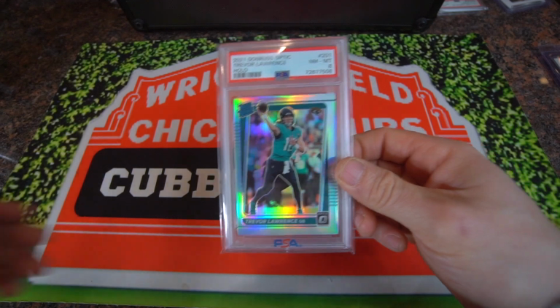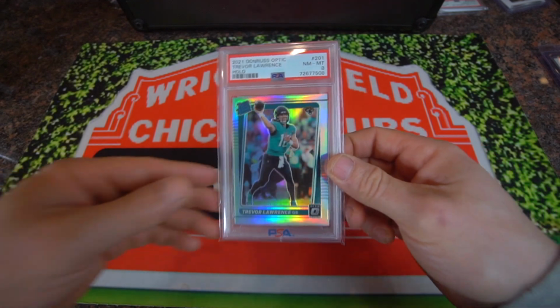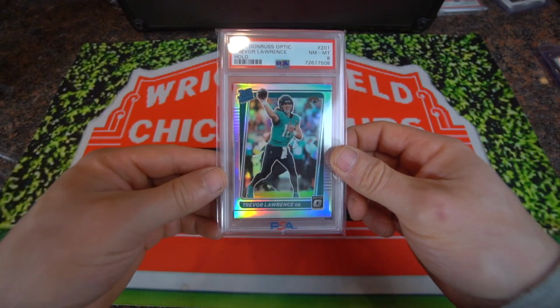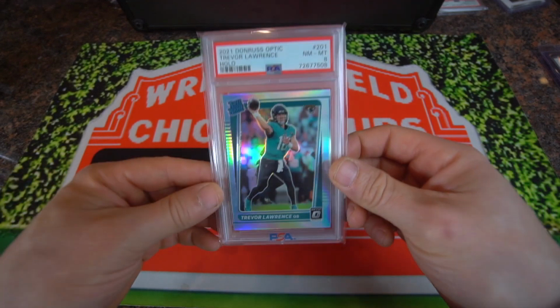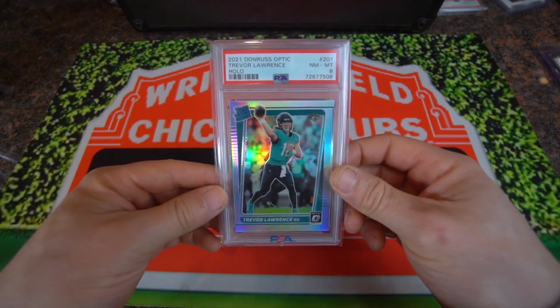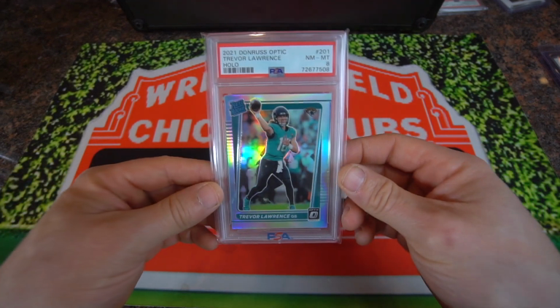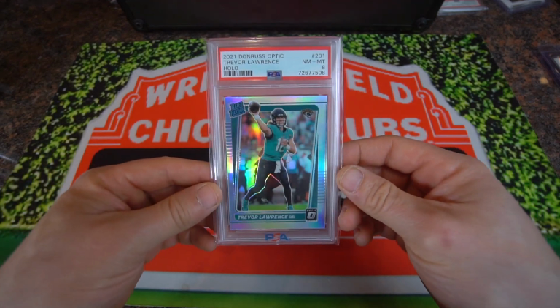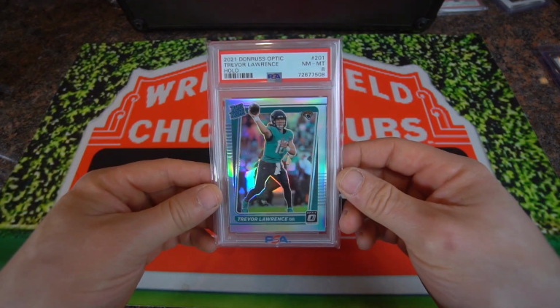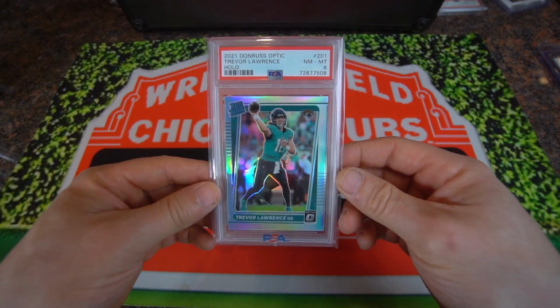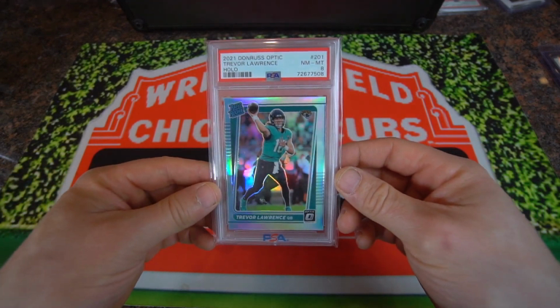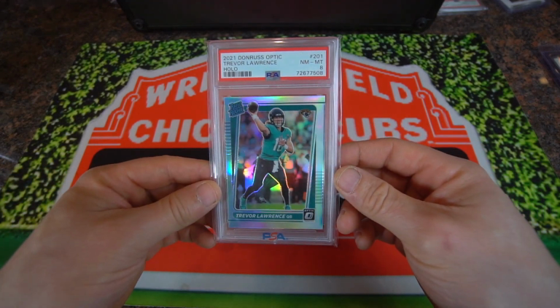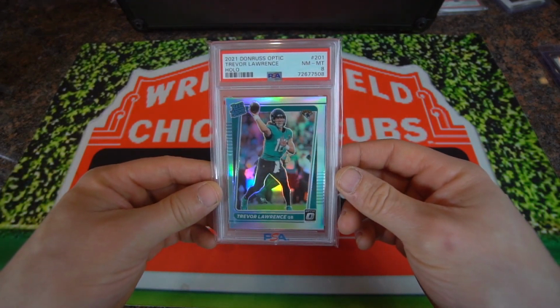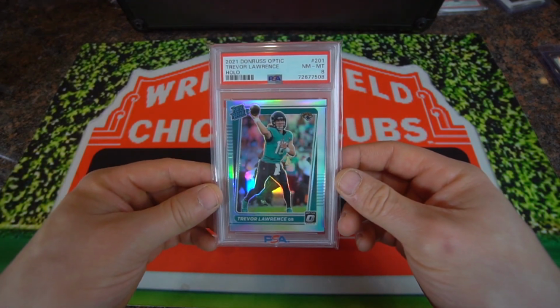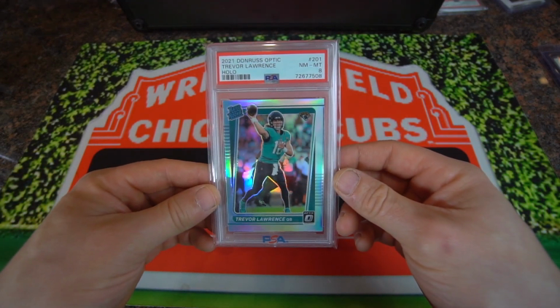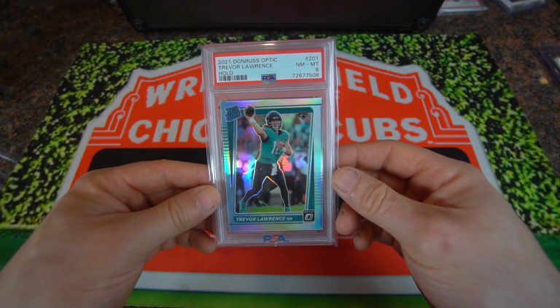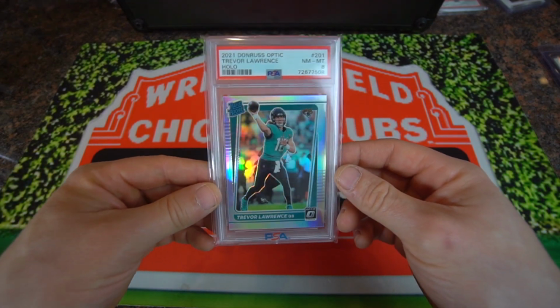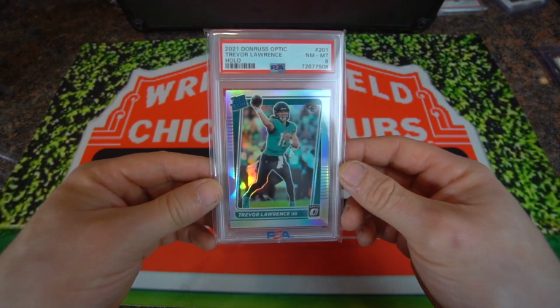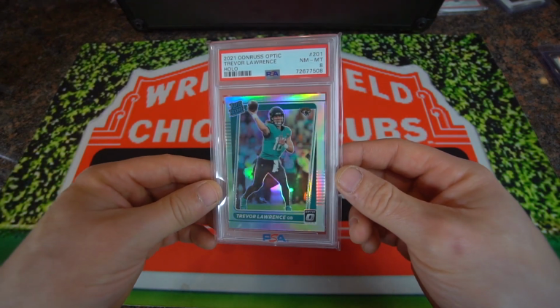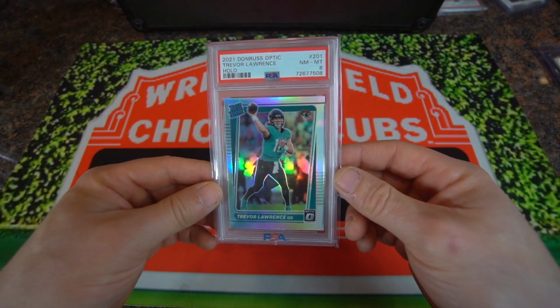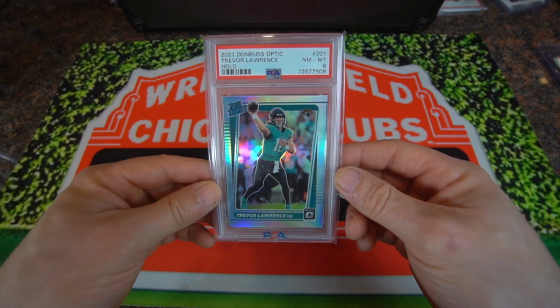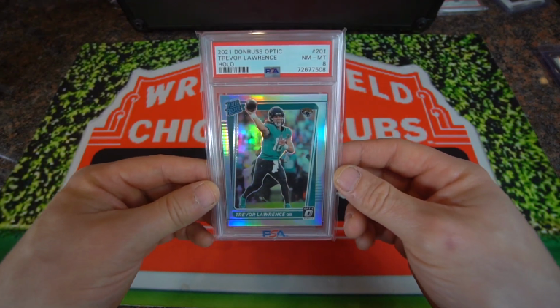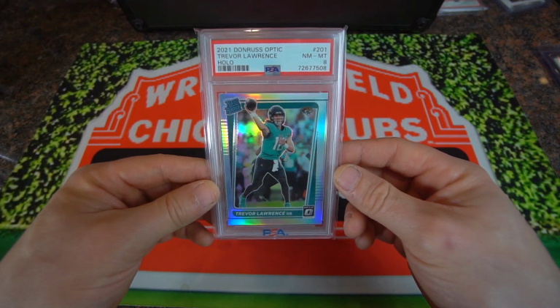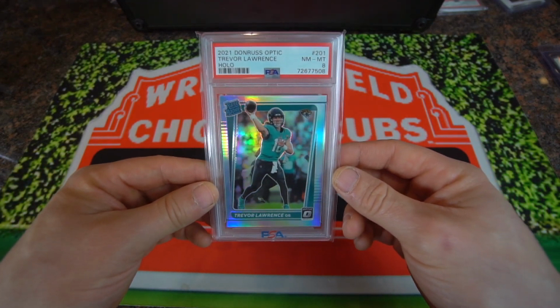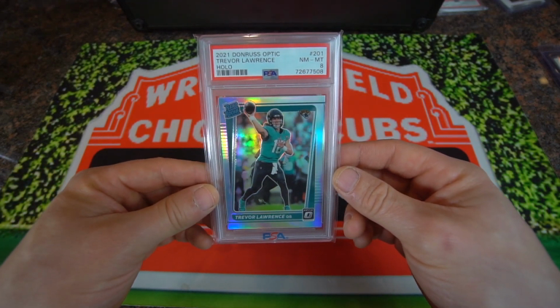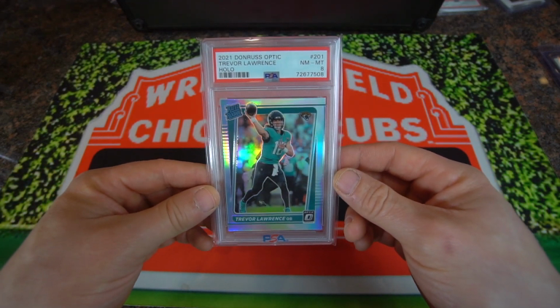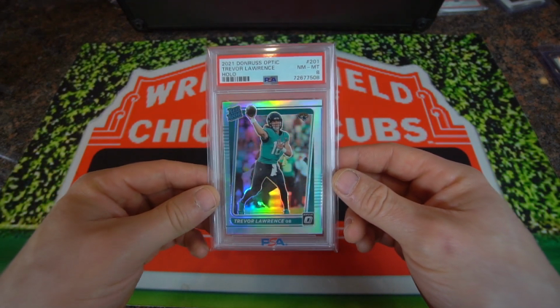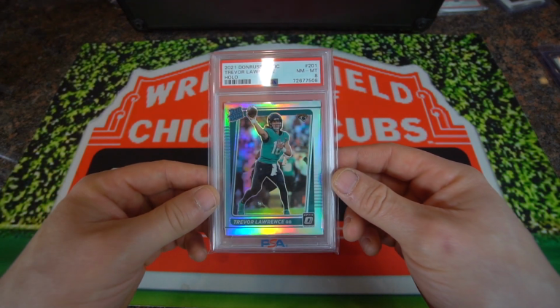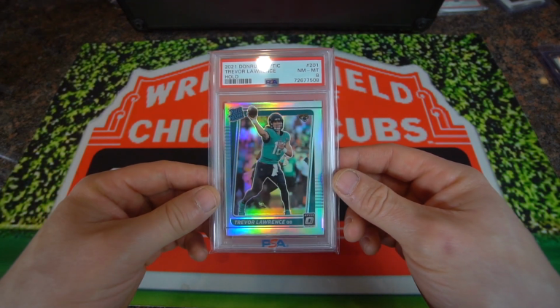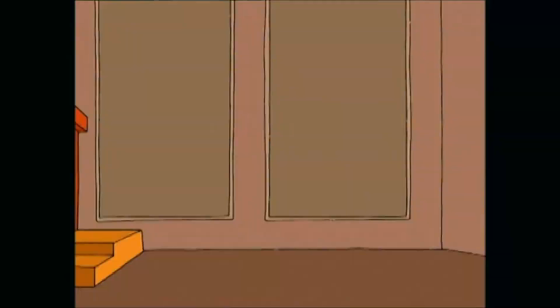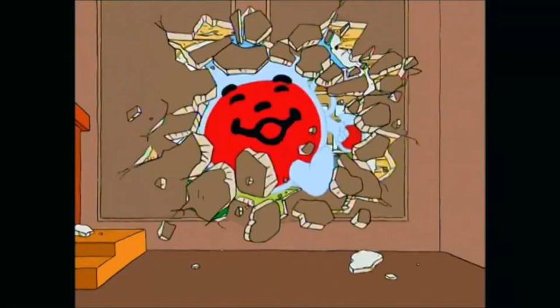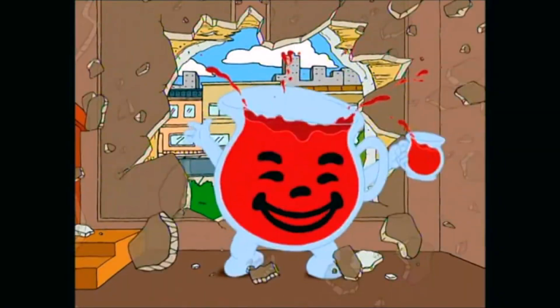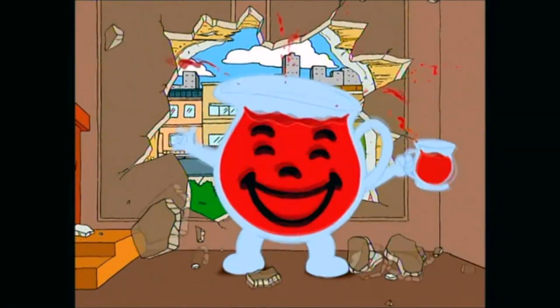What's up guys, Cubby Pulls here. Today's video, we're going to show you how to crack out a PSA slab. Oh yeah!